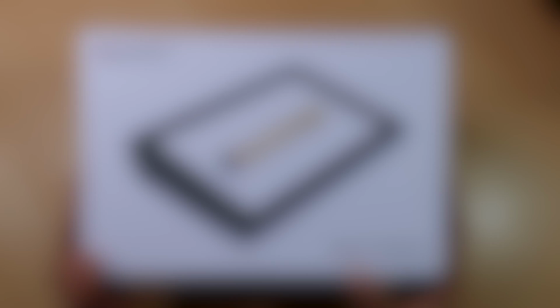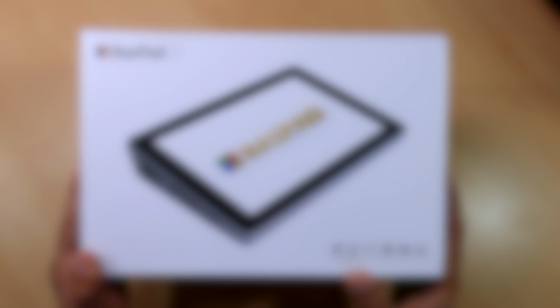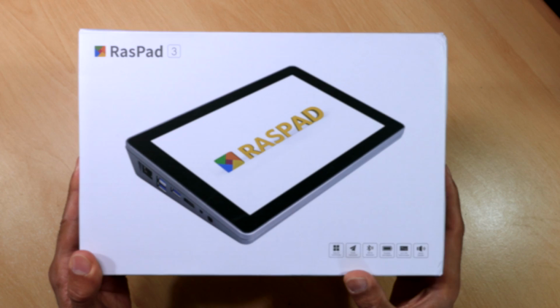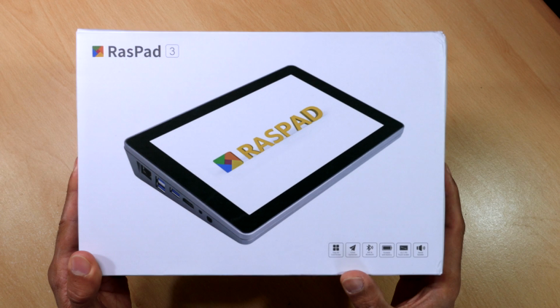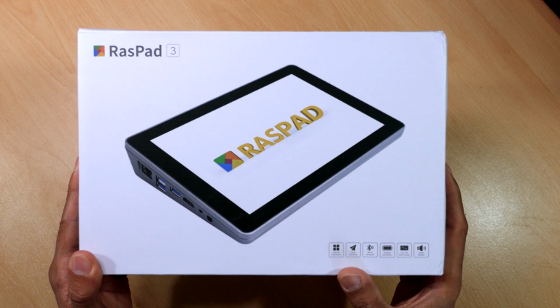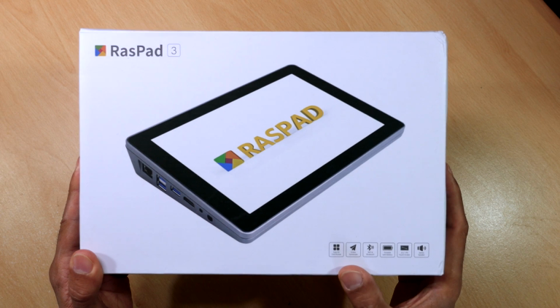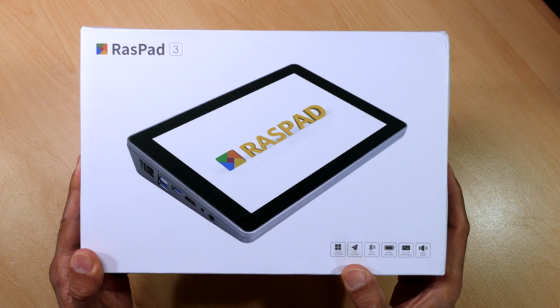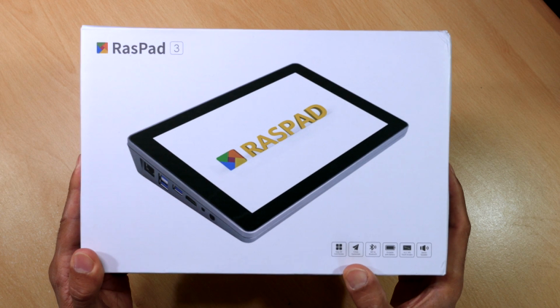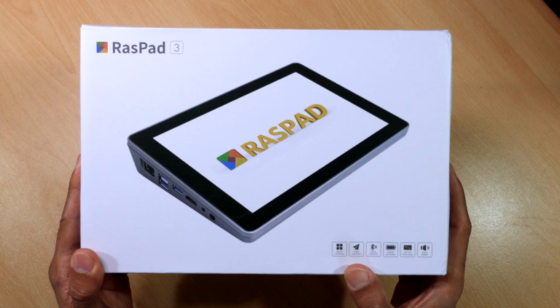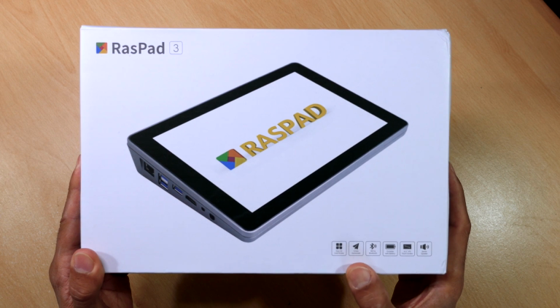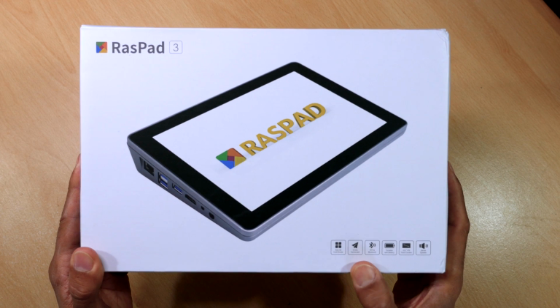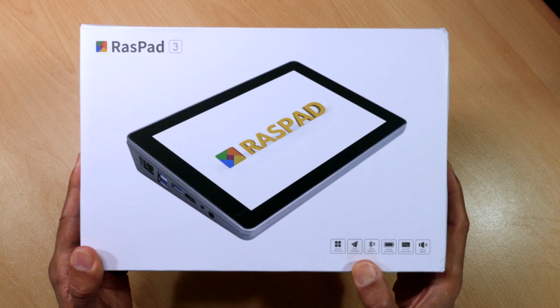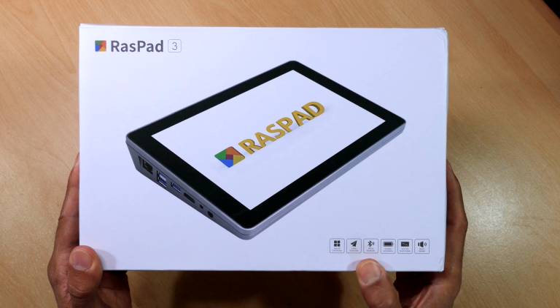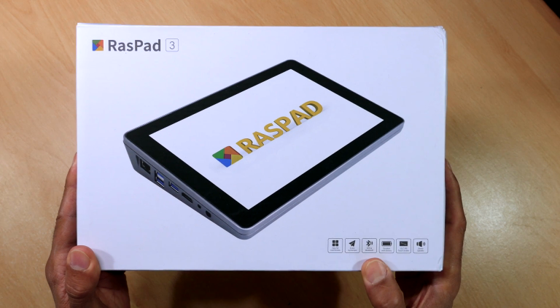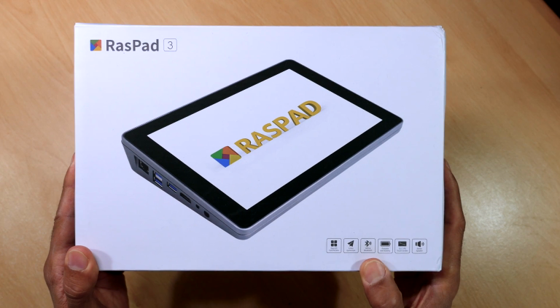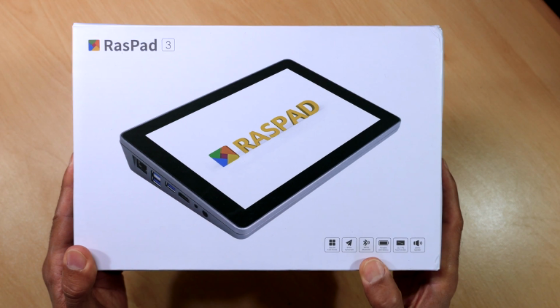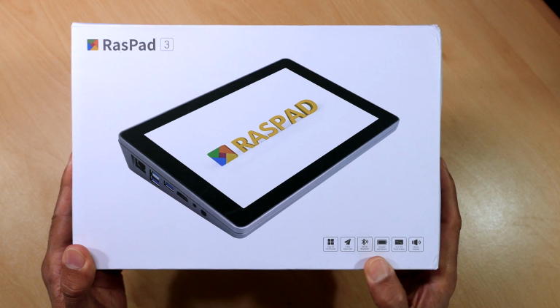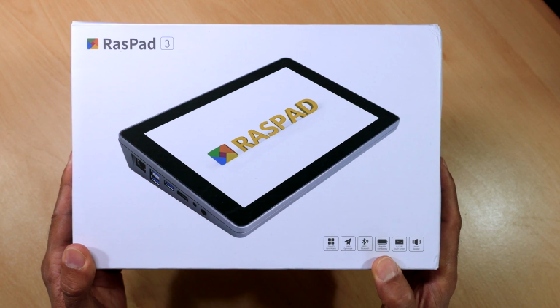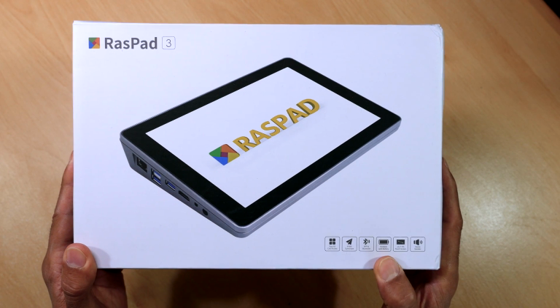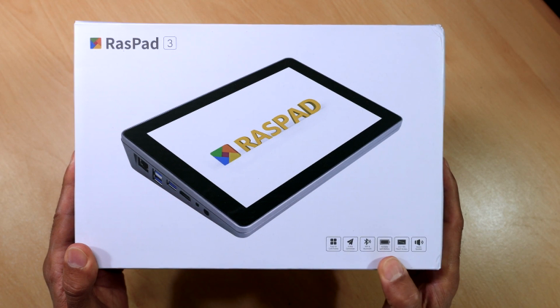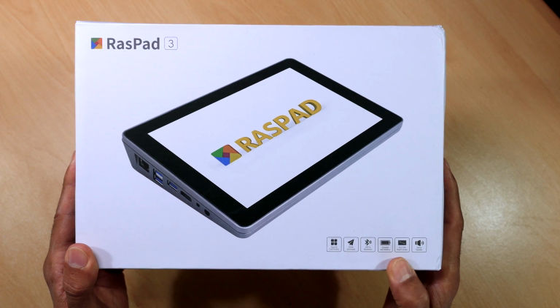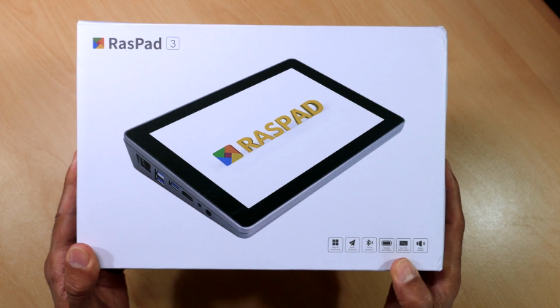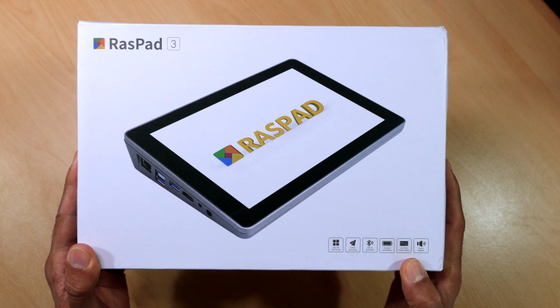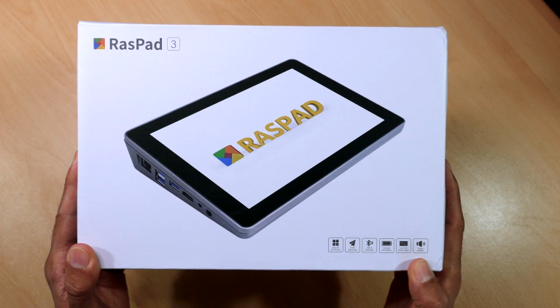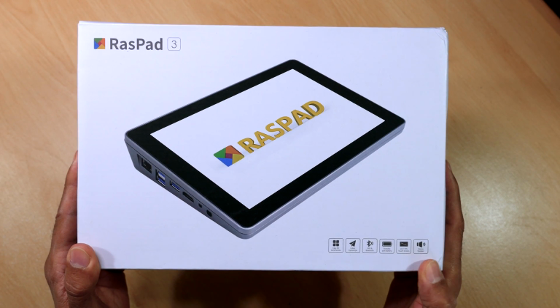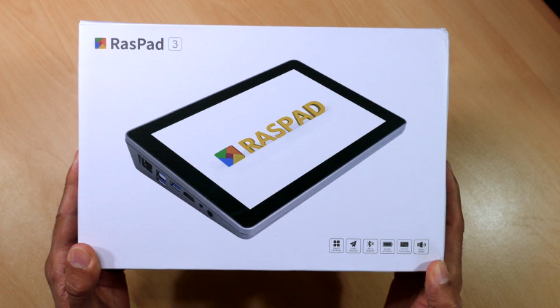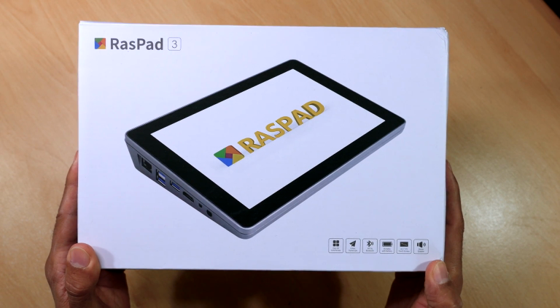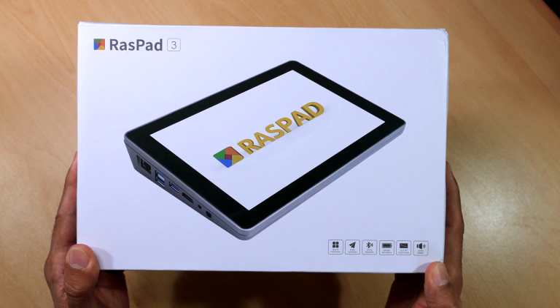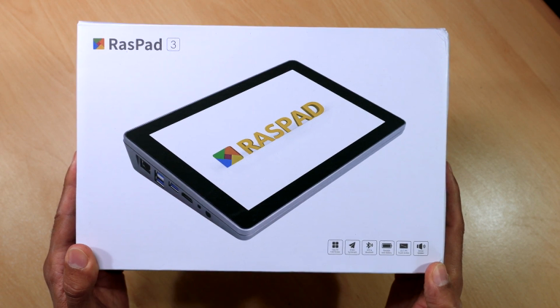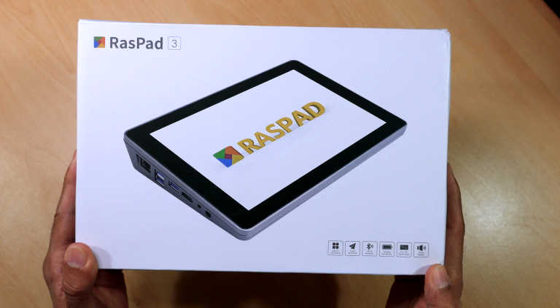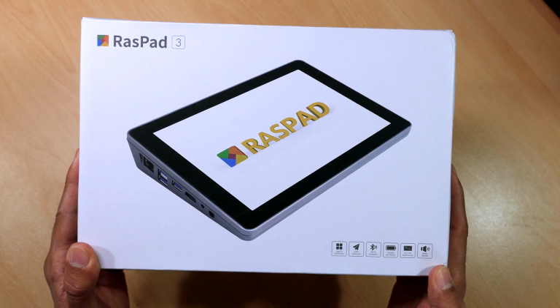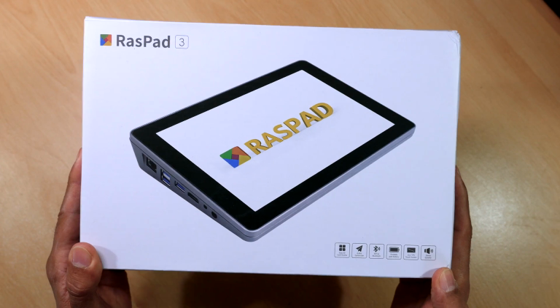Hey guys it's Kay, I hope you're all well. In today's video I'm looking at a great product for your Raspberry Pi 4.